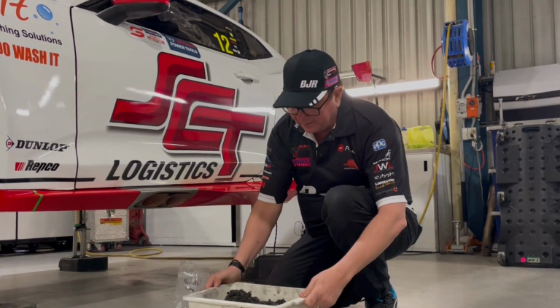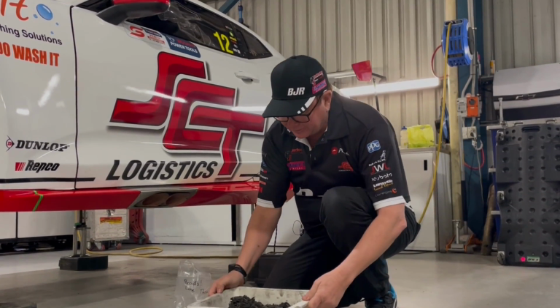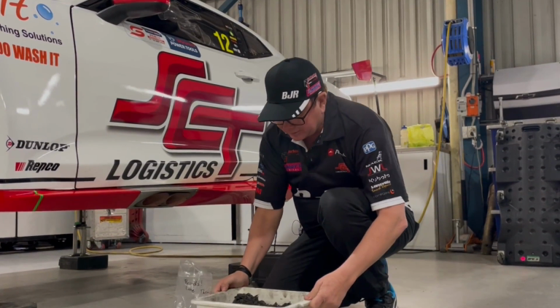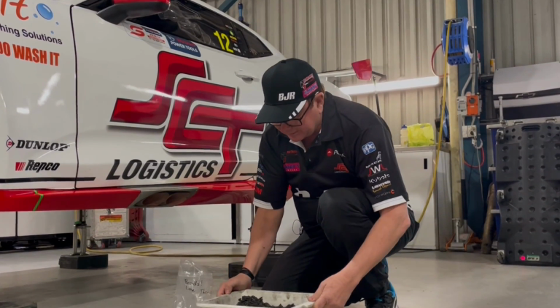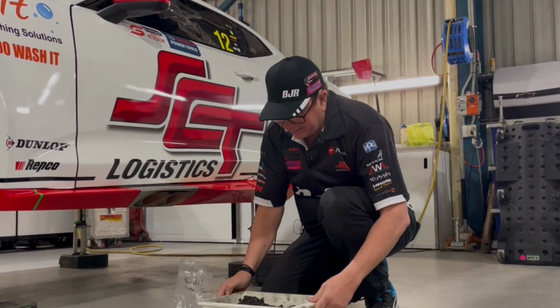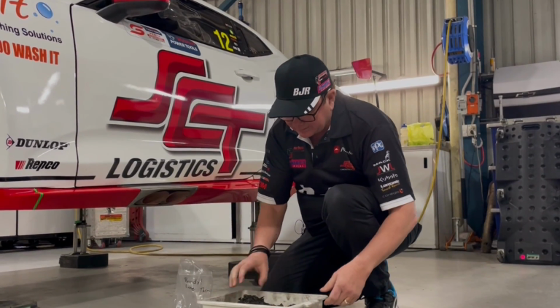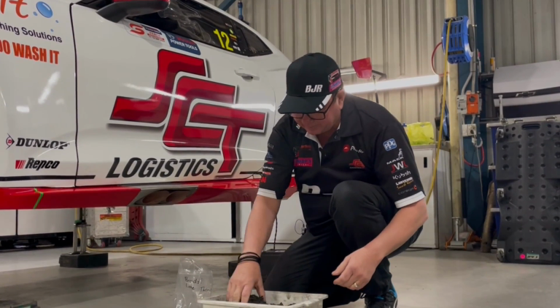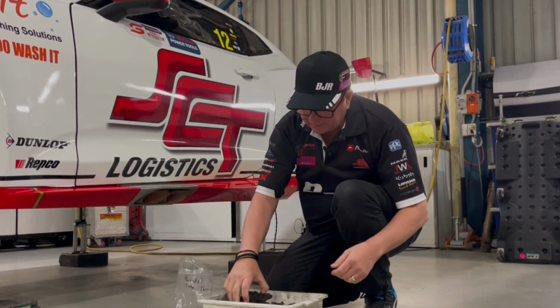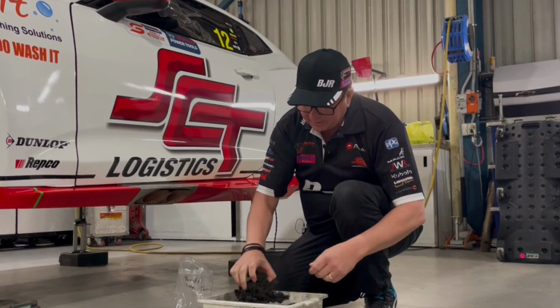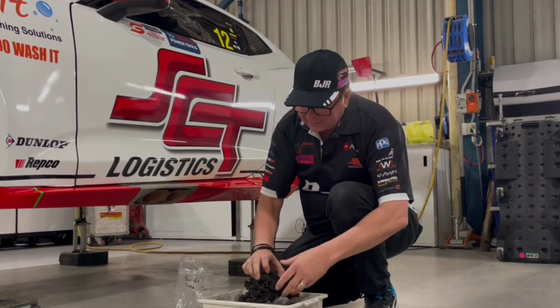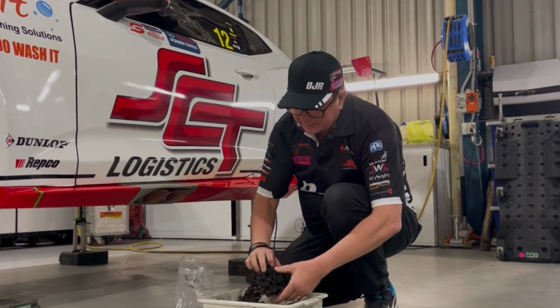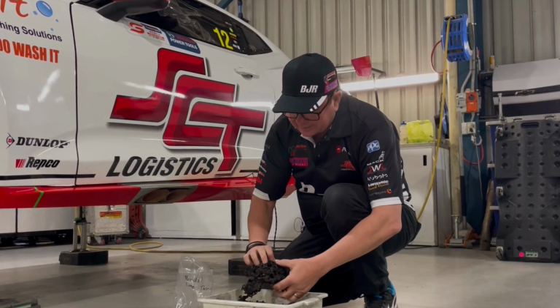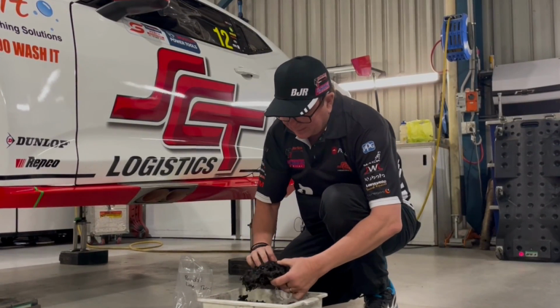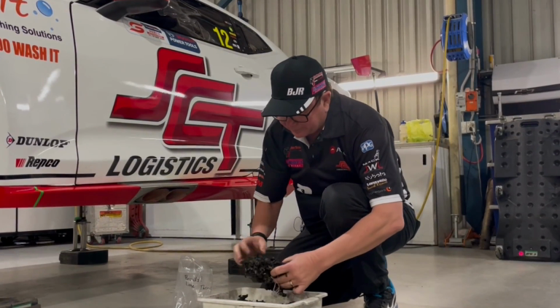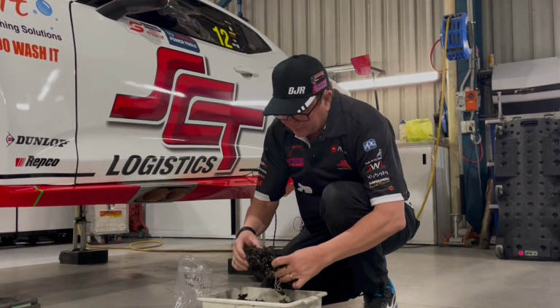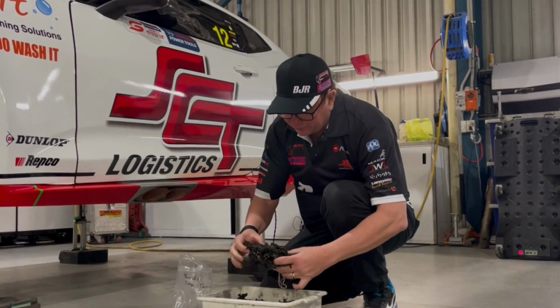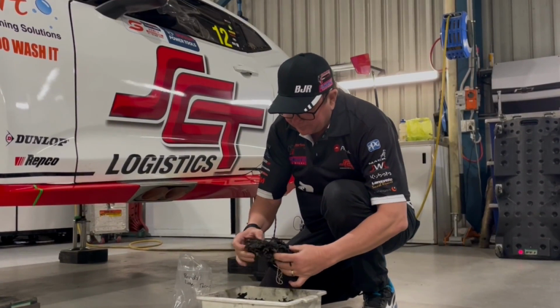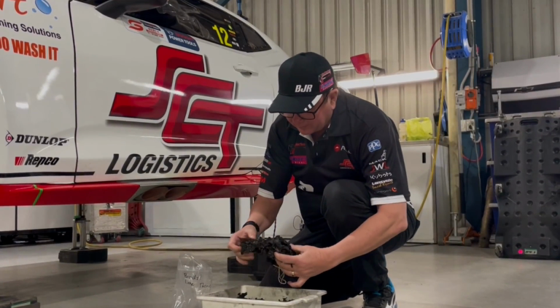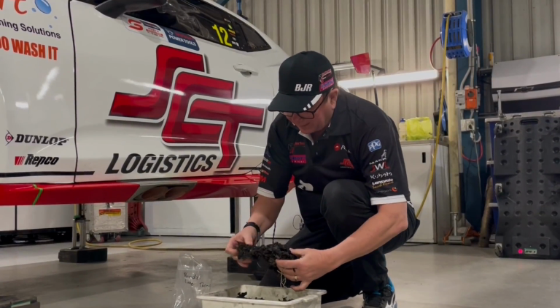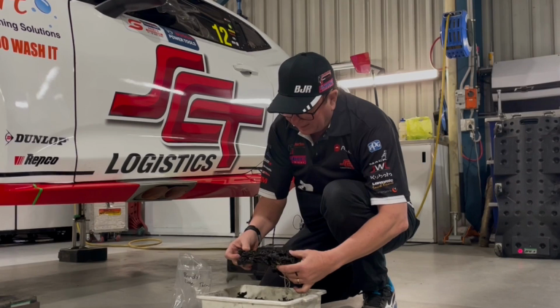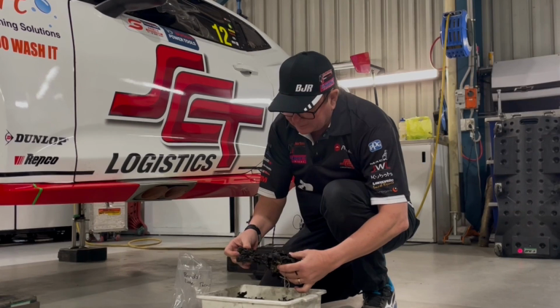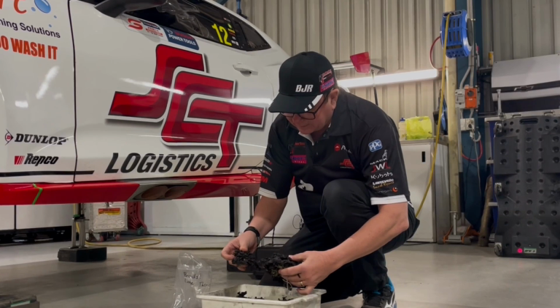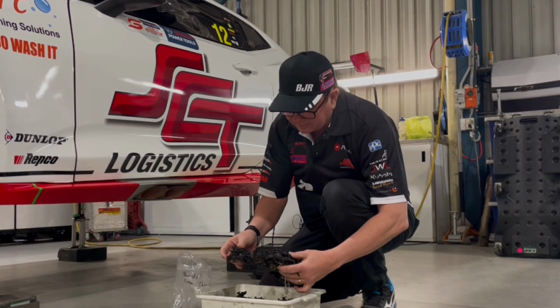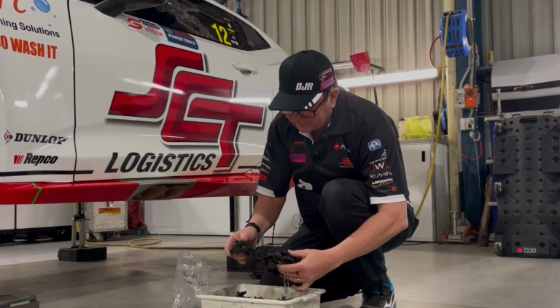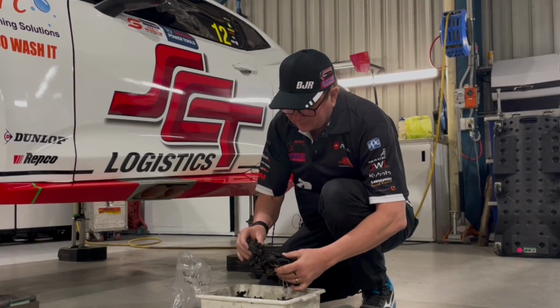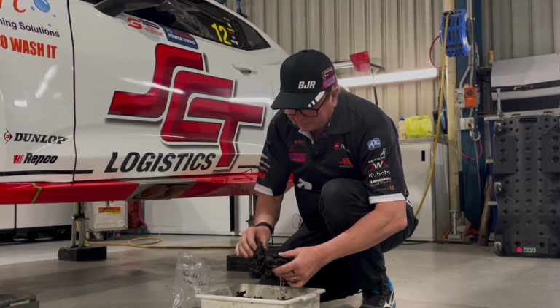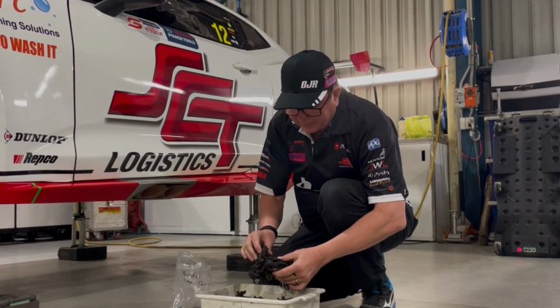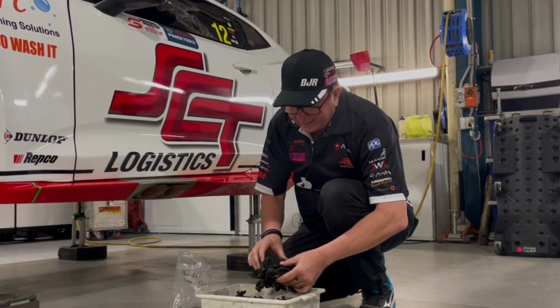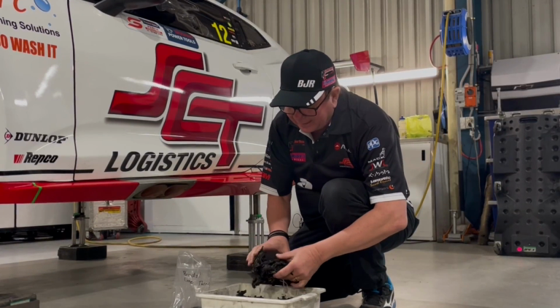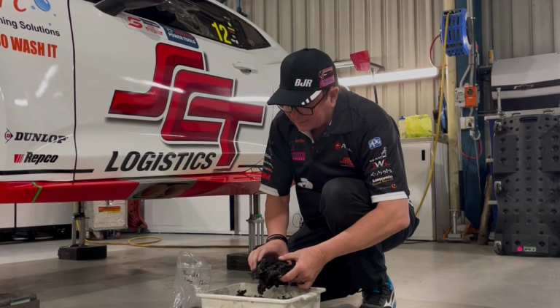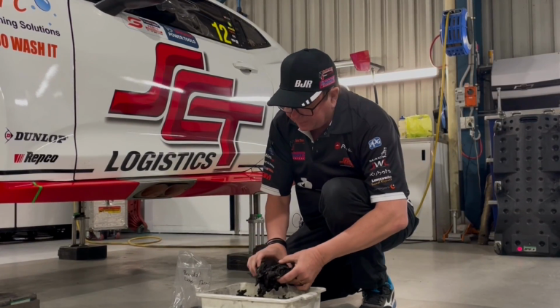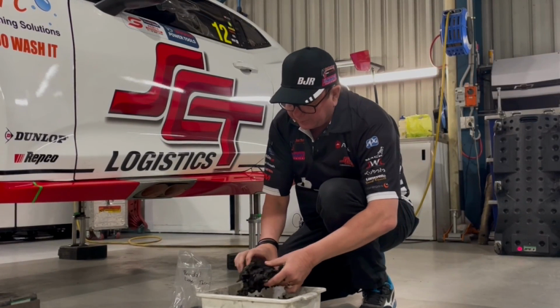It ends up in the weirdest places — like the sills fill up through there, the rear bumper ends up with about this much all the way along. It sticks together pretty good, but it ends up everywhere.